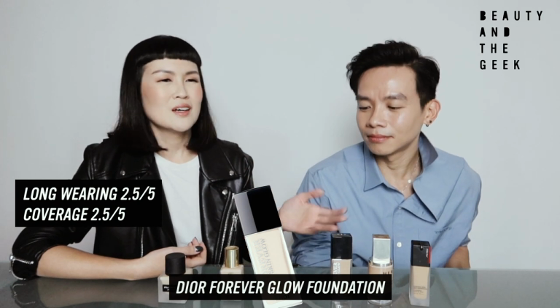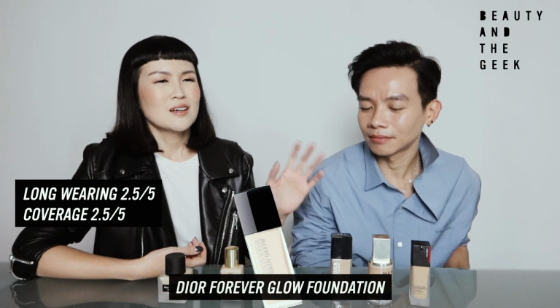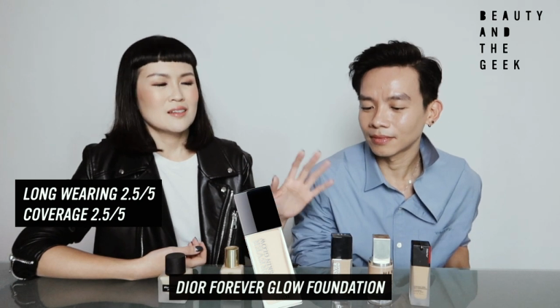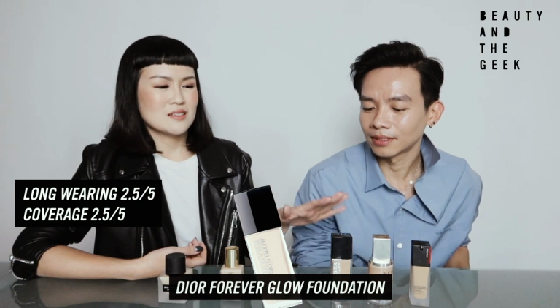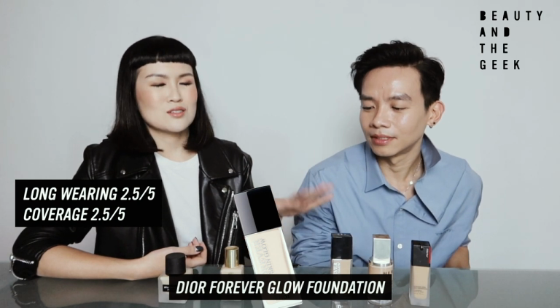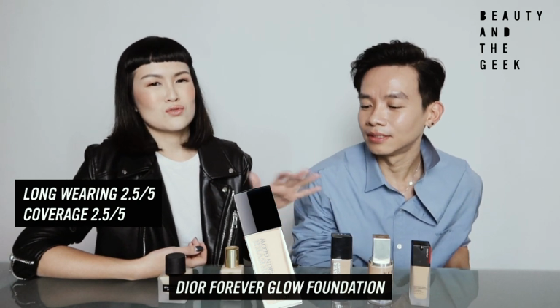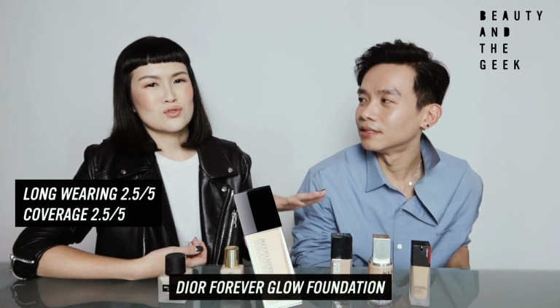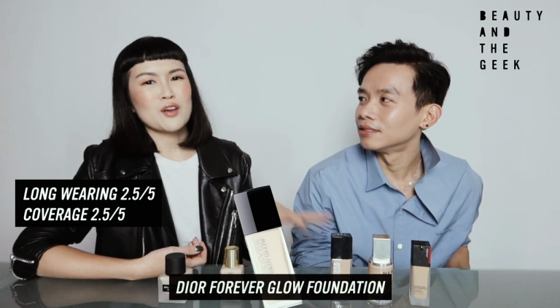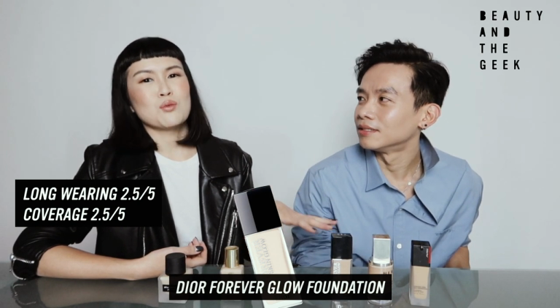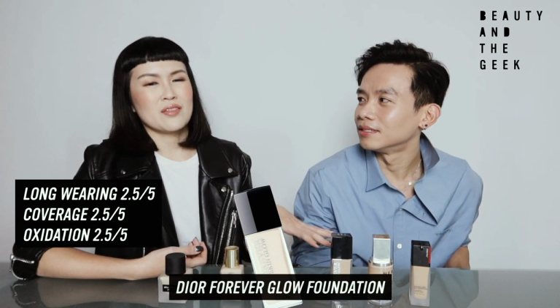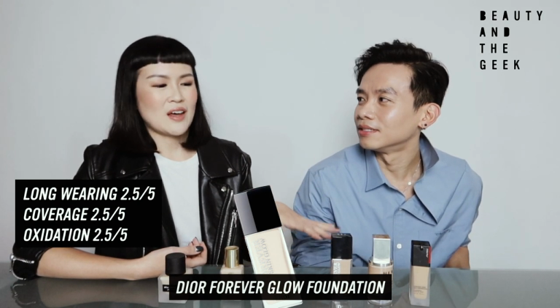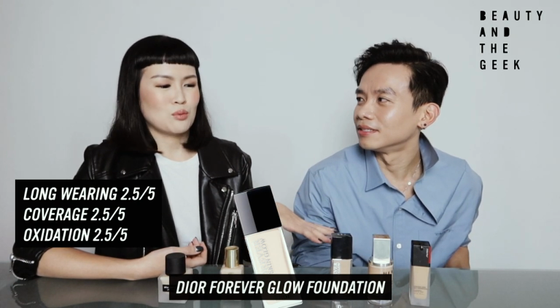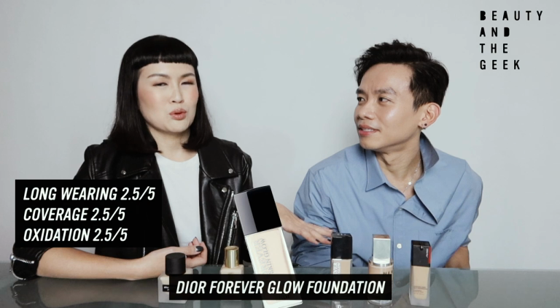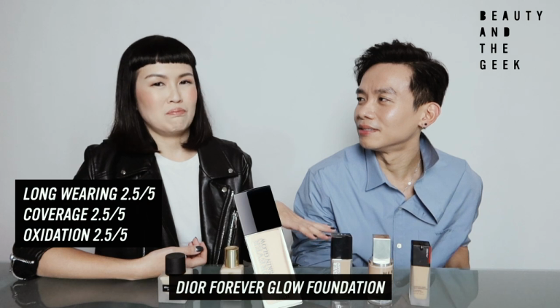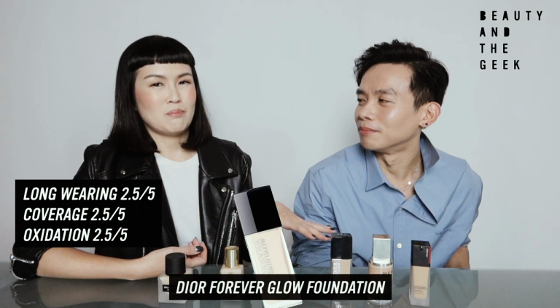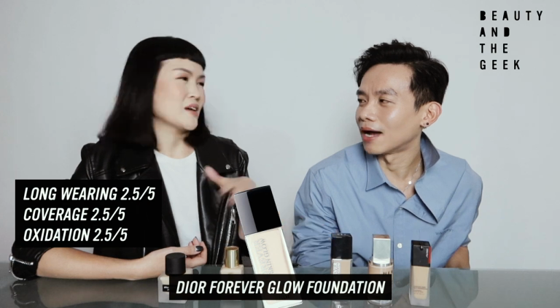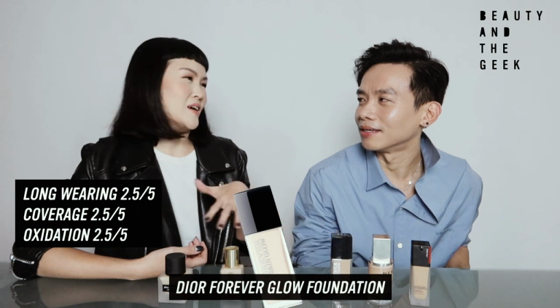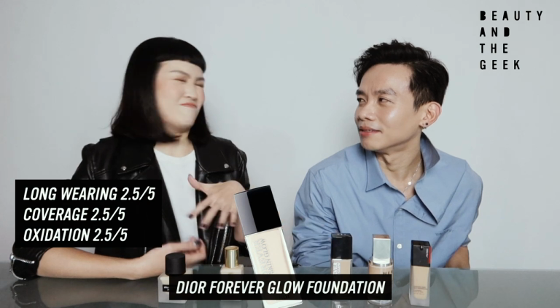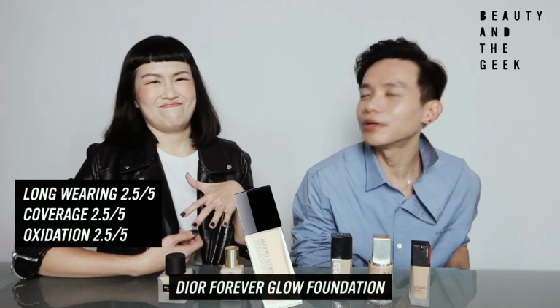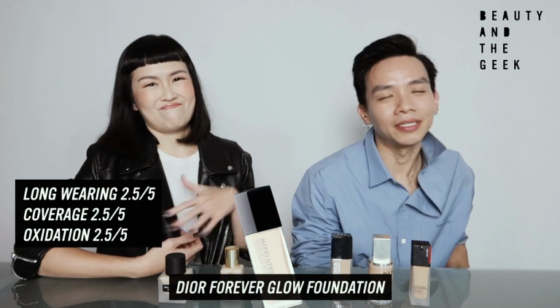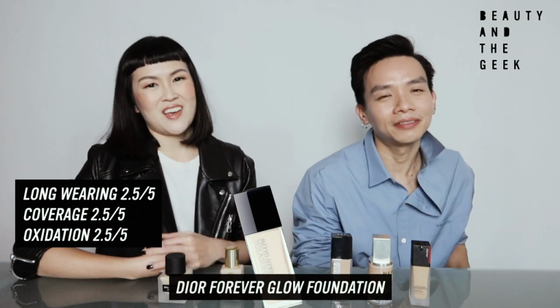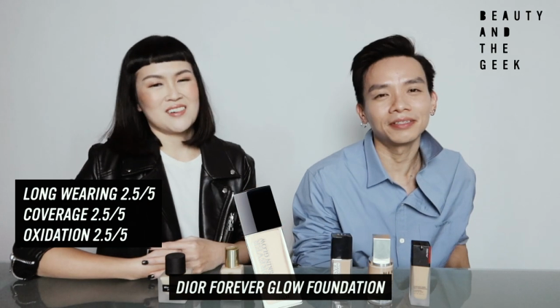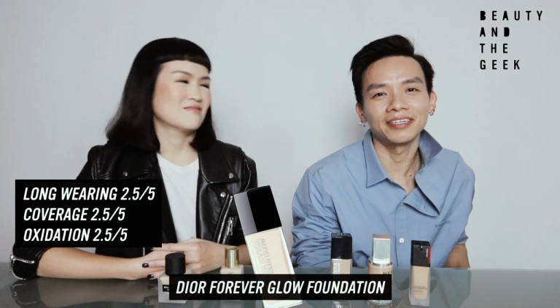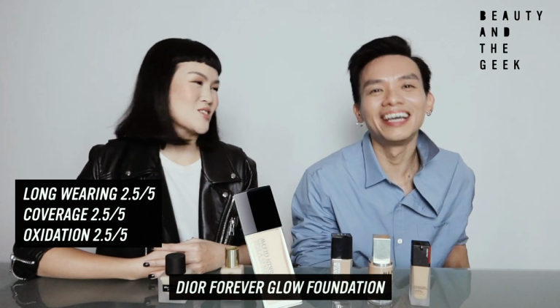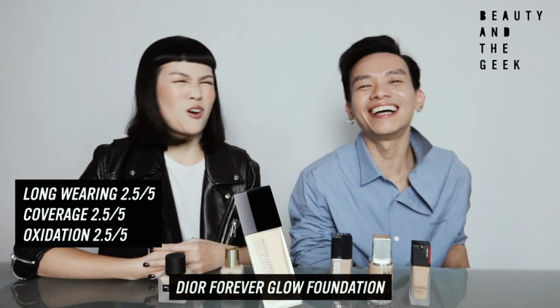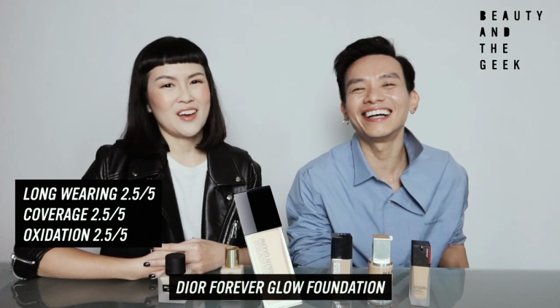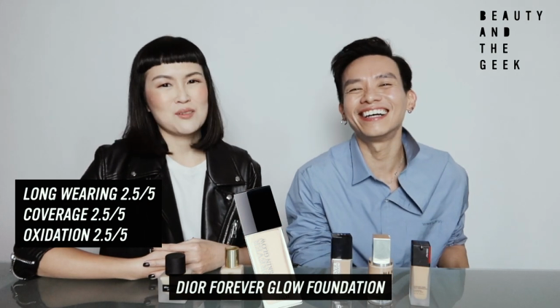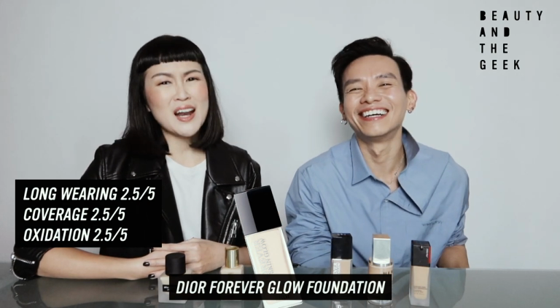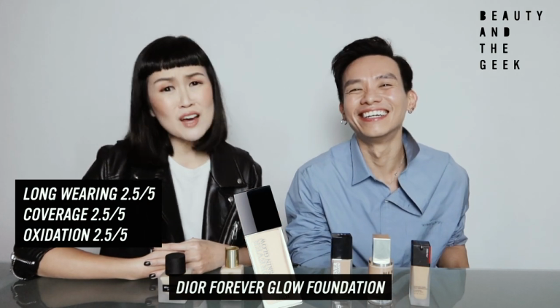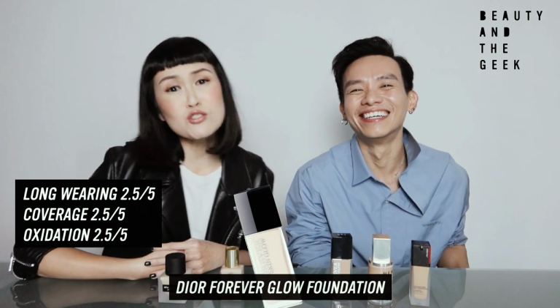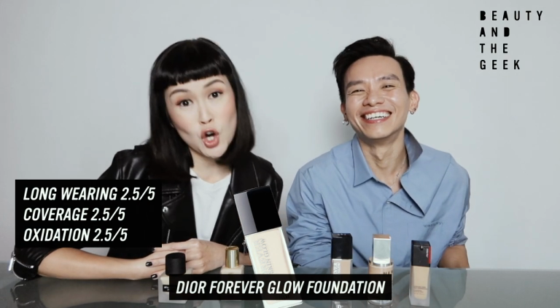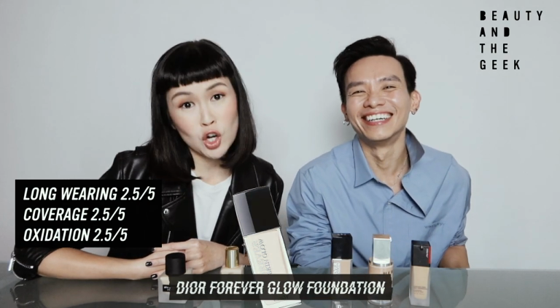So for me, this is not the one that I would buy again. But I love you, Dior.